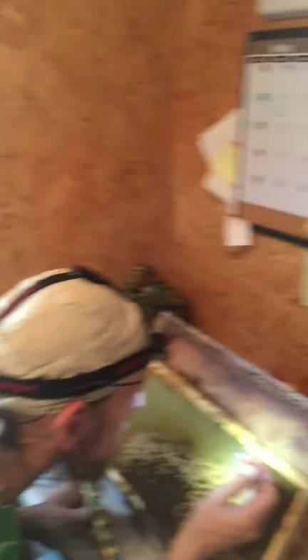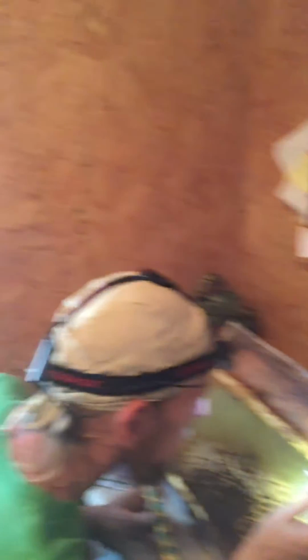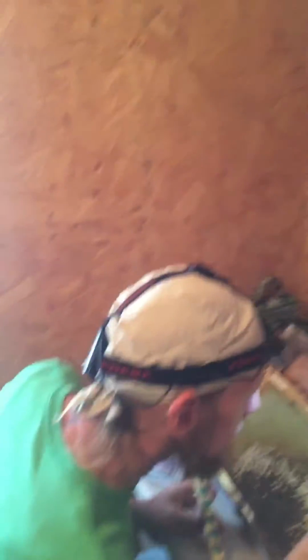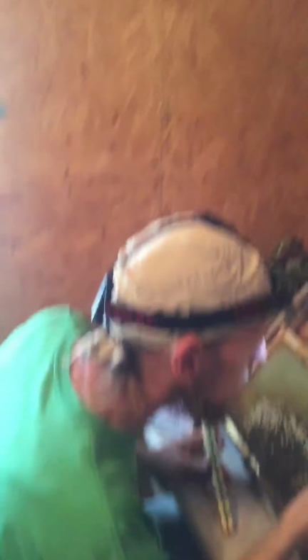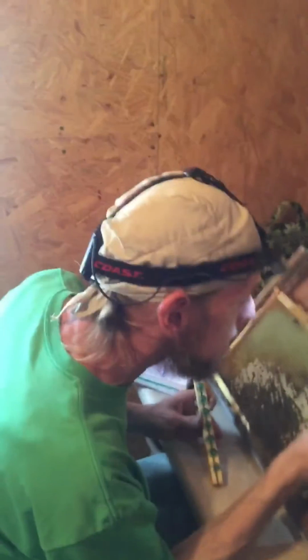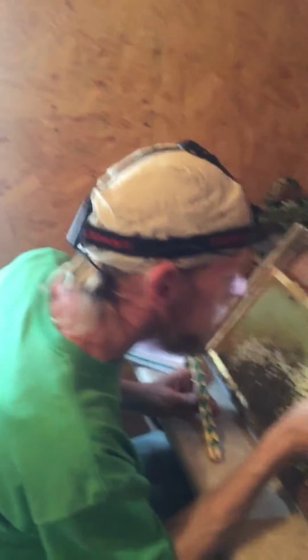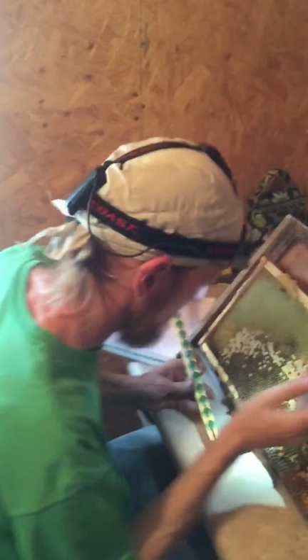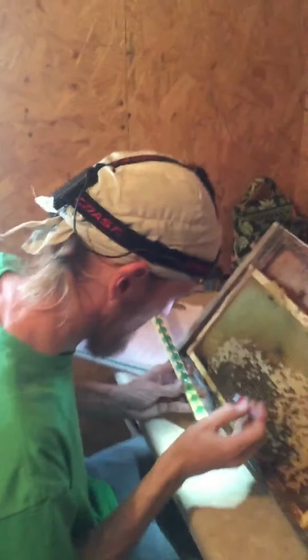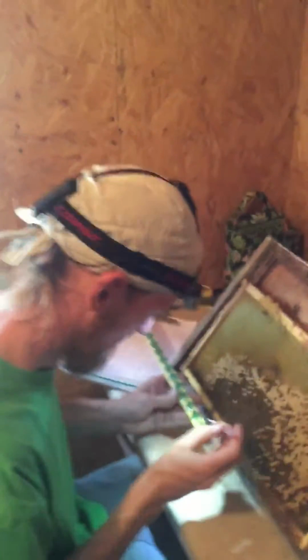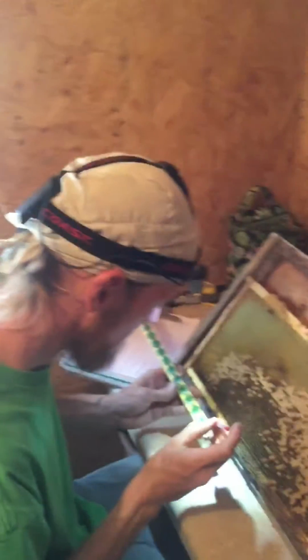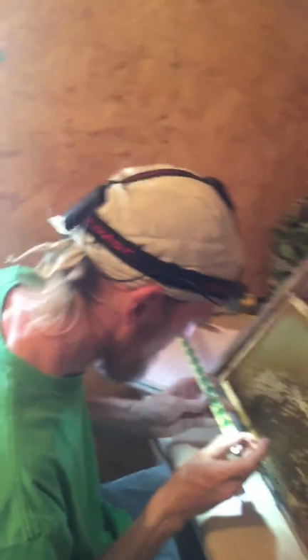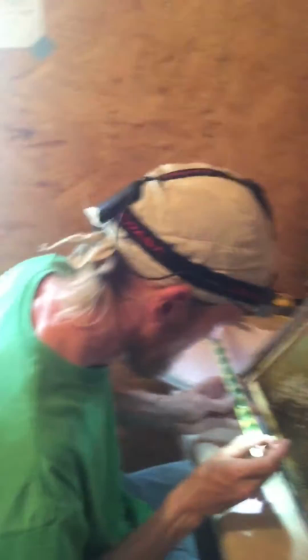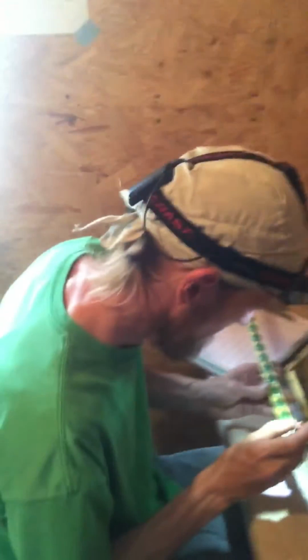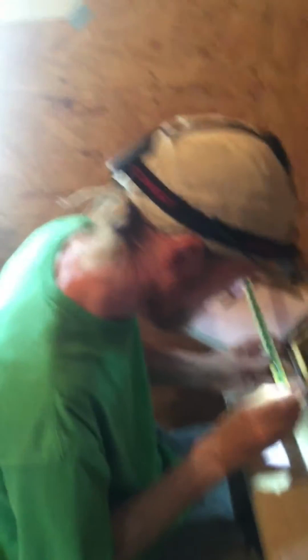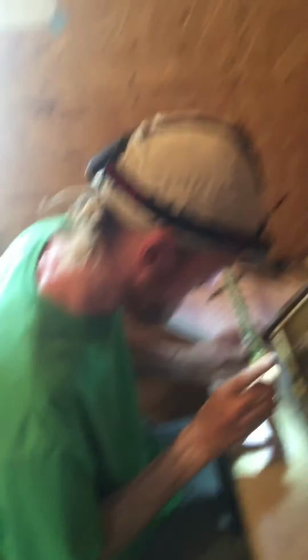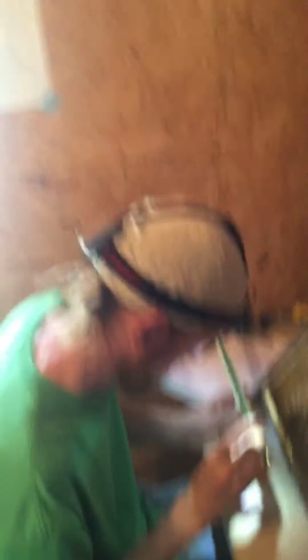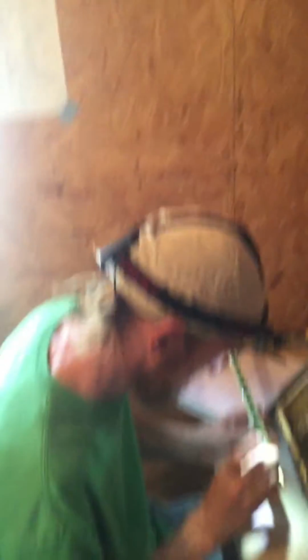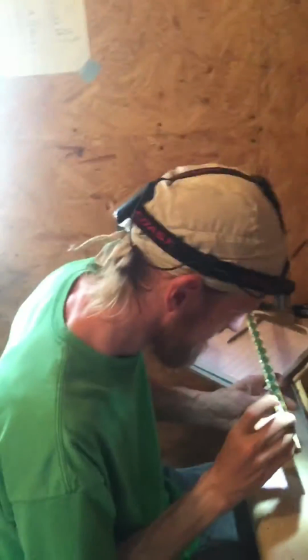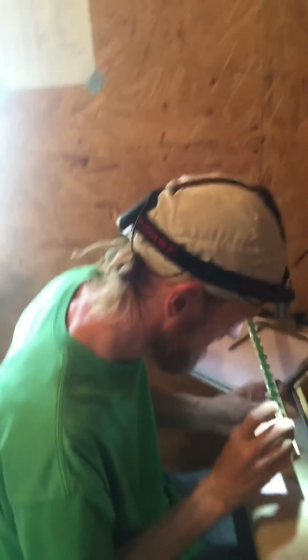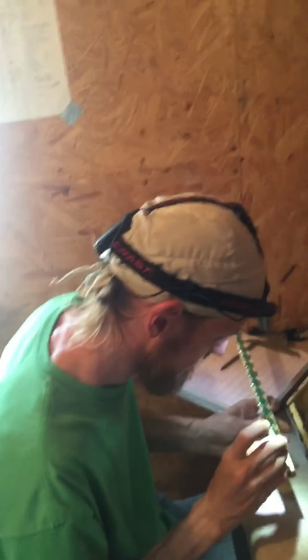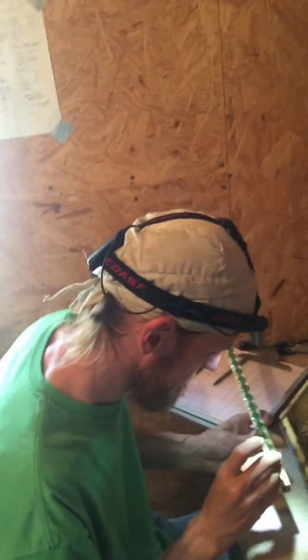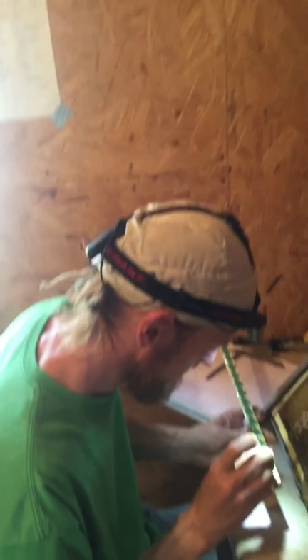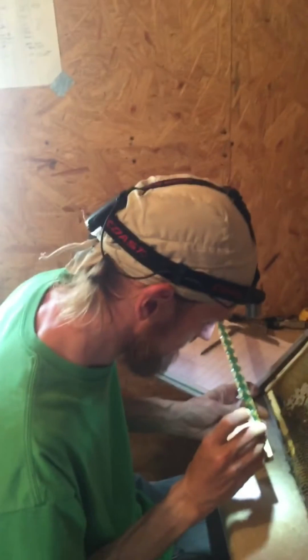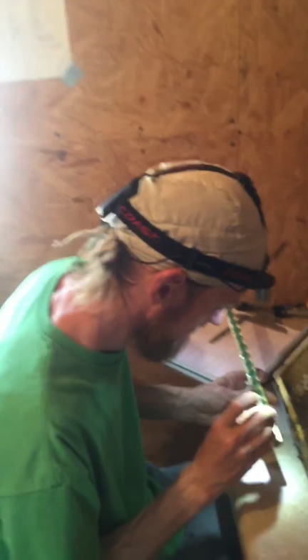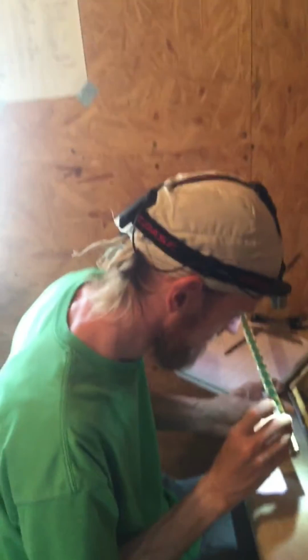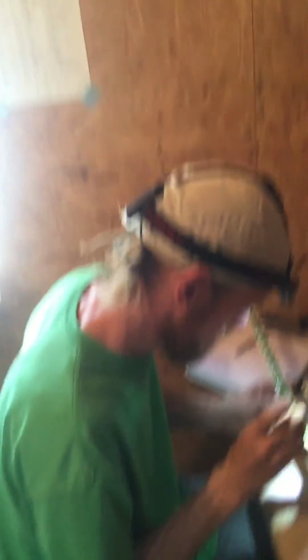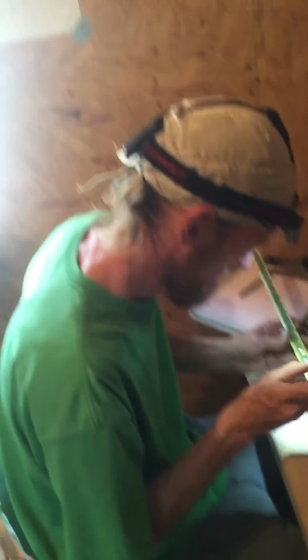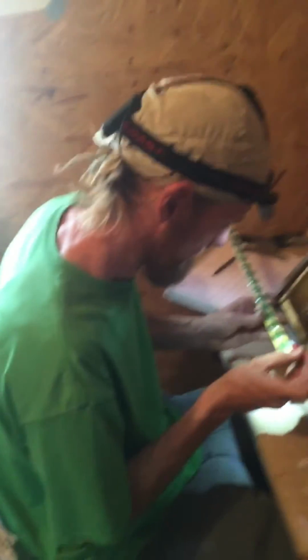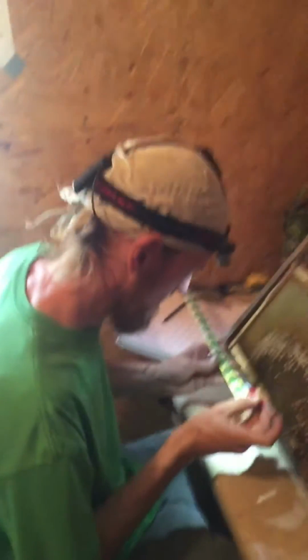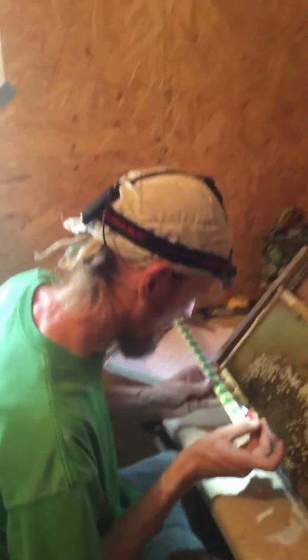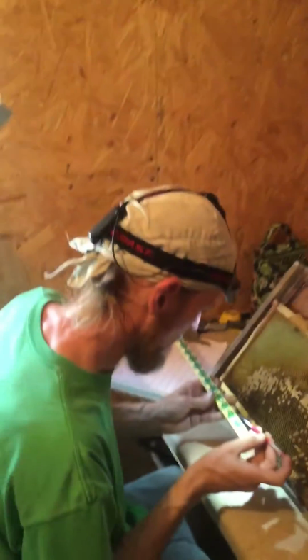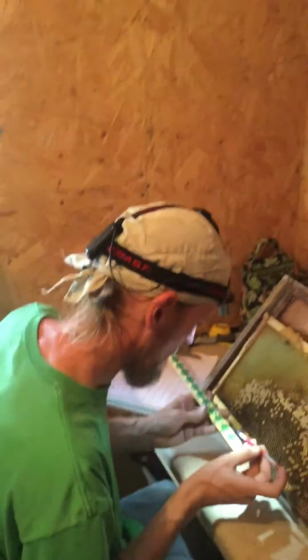Hey, this is Devin Padresky, Greenway Apiaries. Still down here in South Carolina. I'm here with Brian Evans.